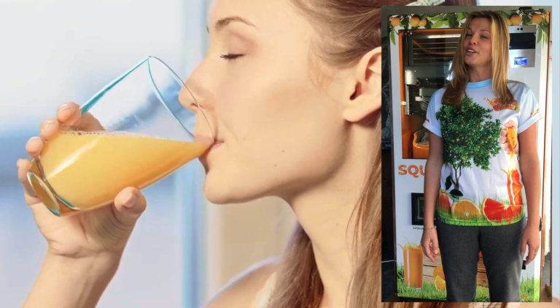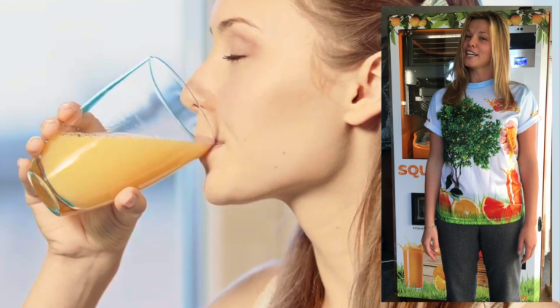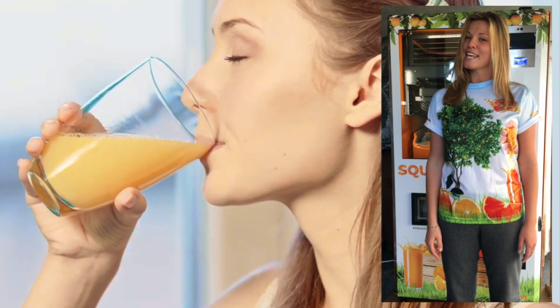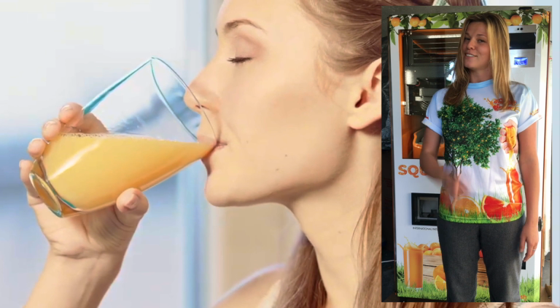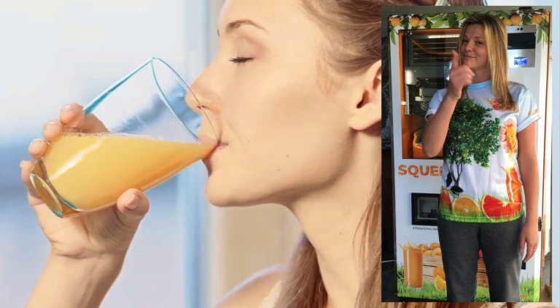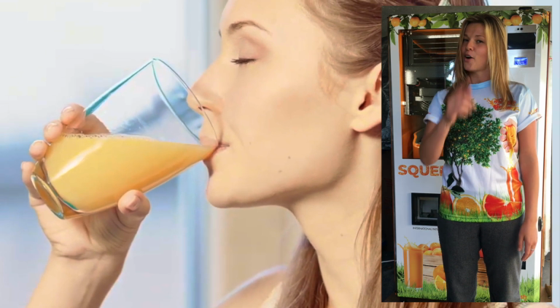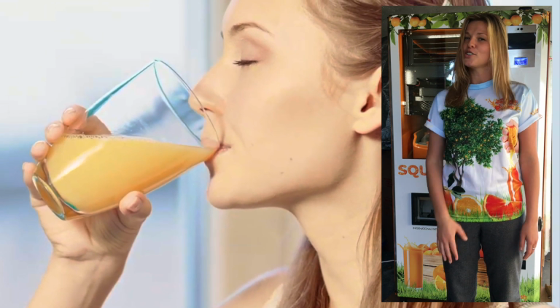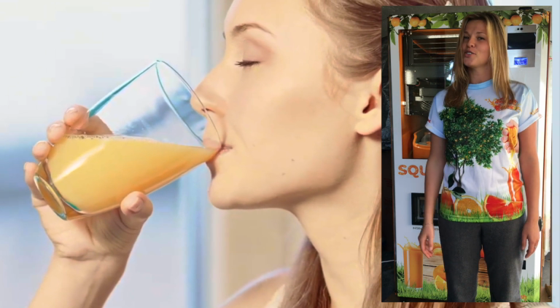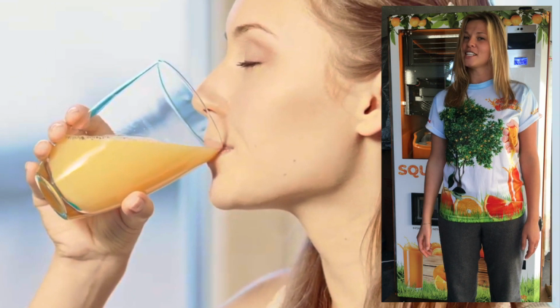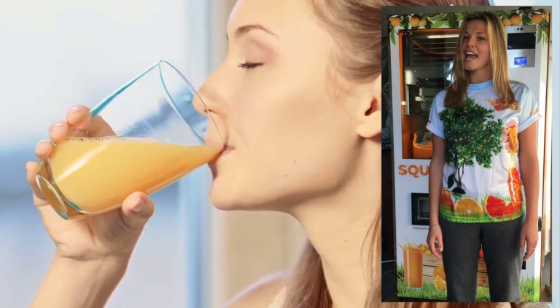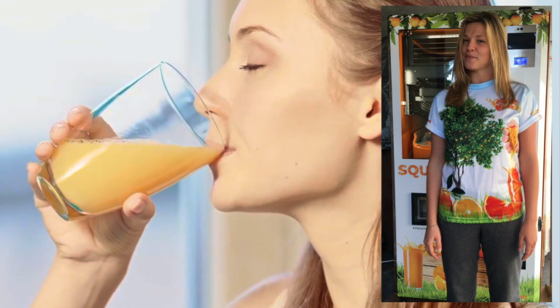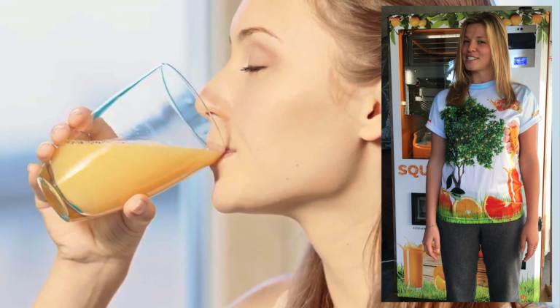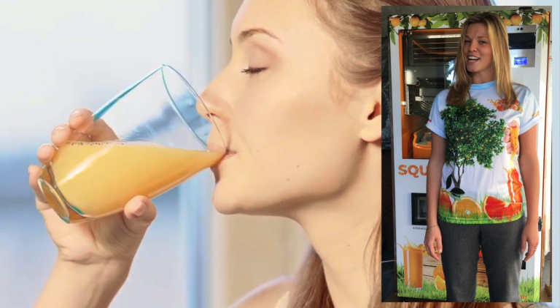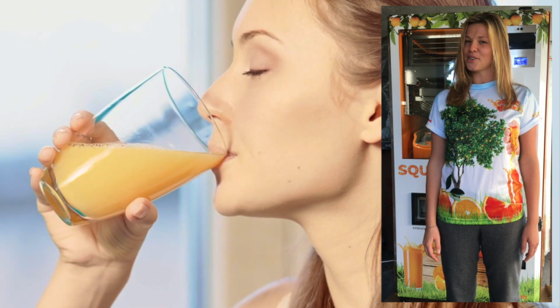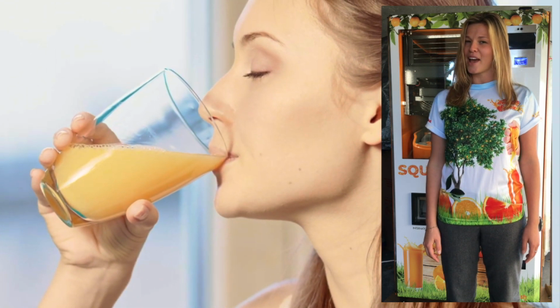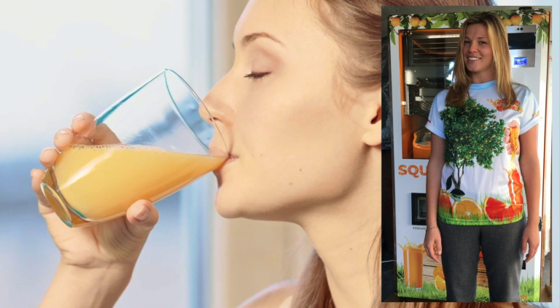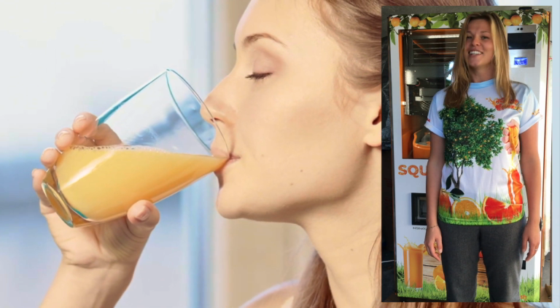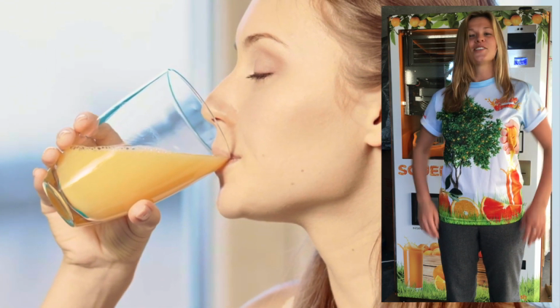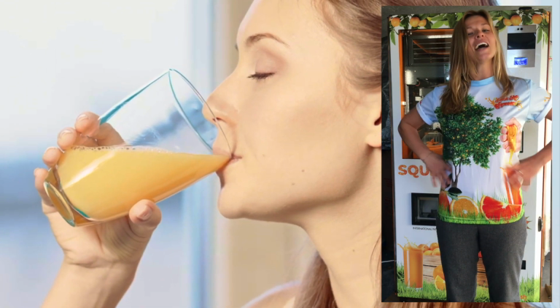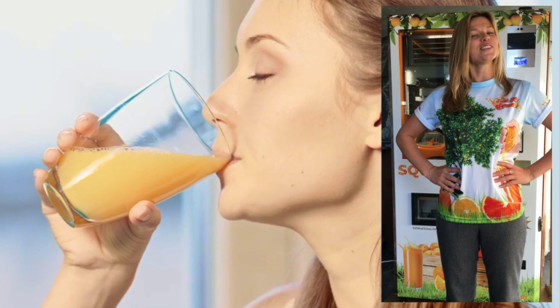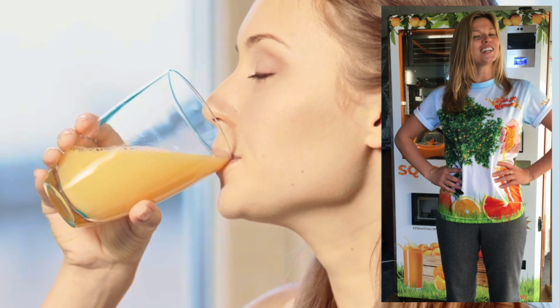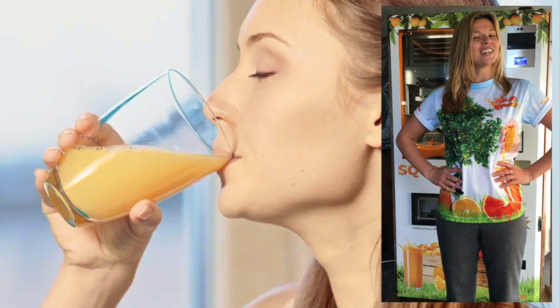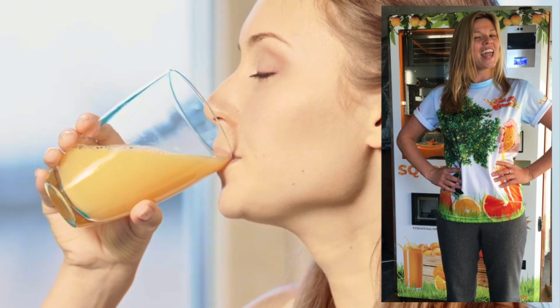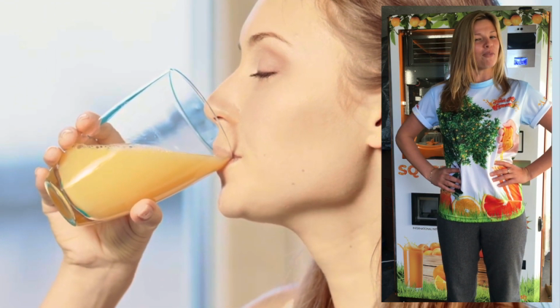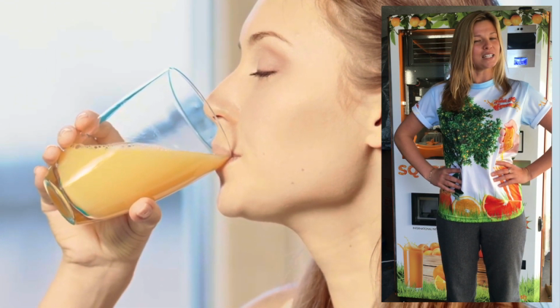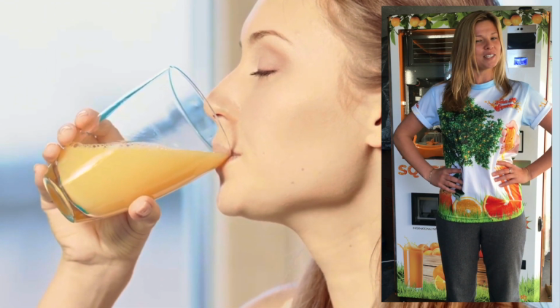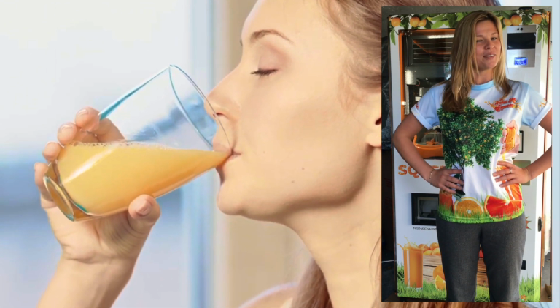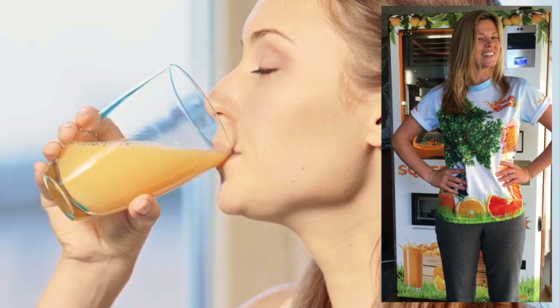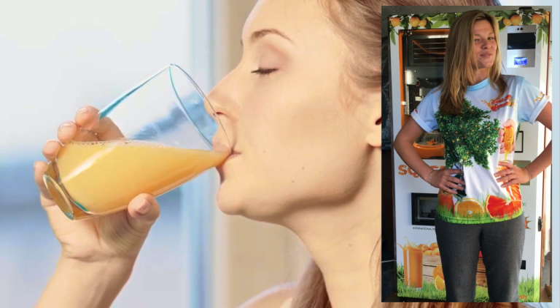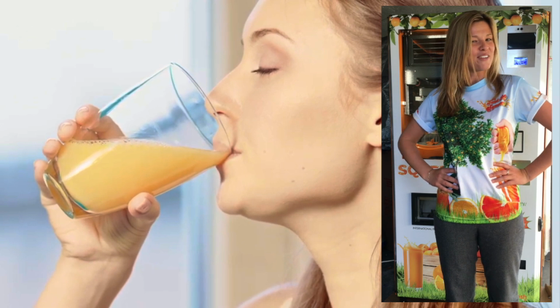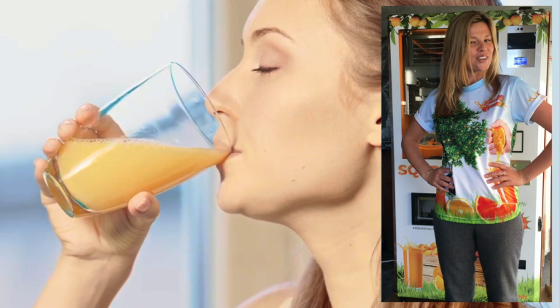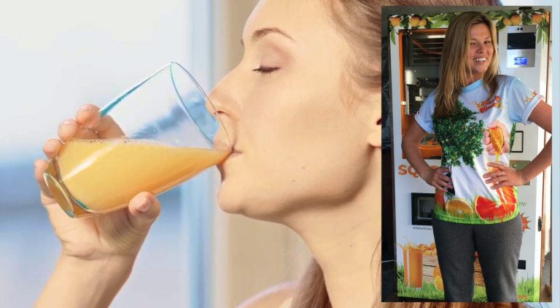You know what they say, orange juice a day keeps the doctor away. So ask your doctor today if Watch Me Squeeze is right for you.